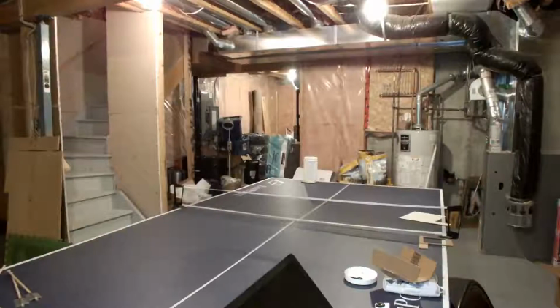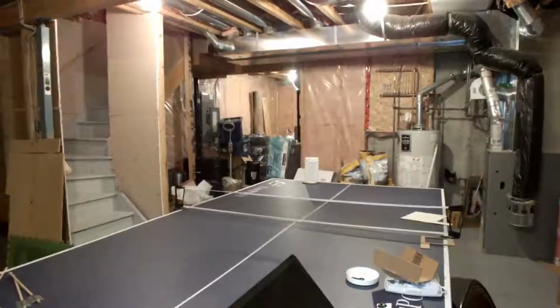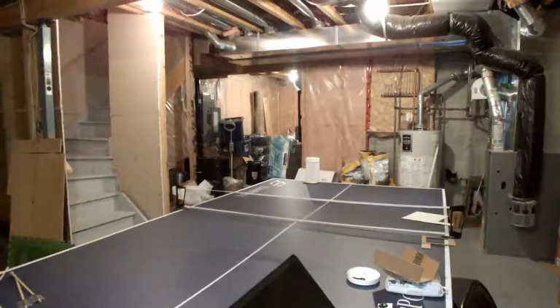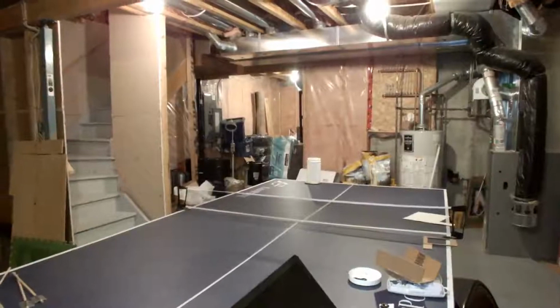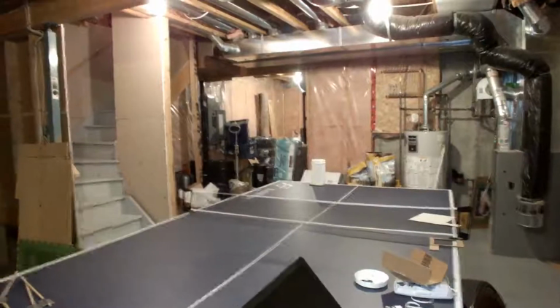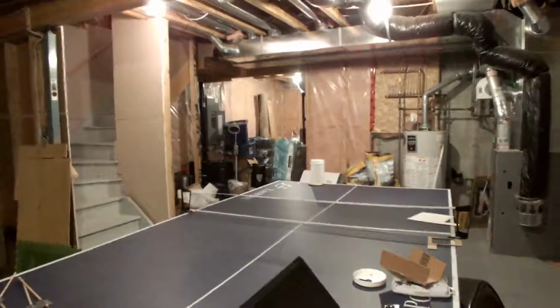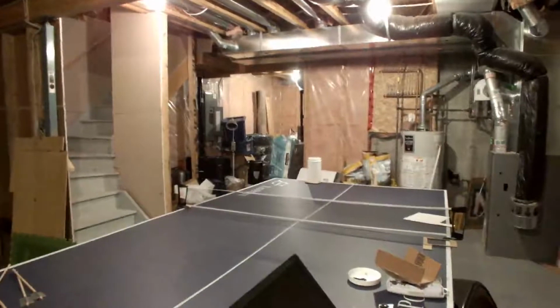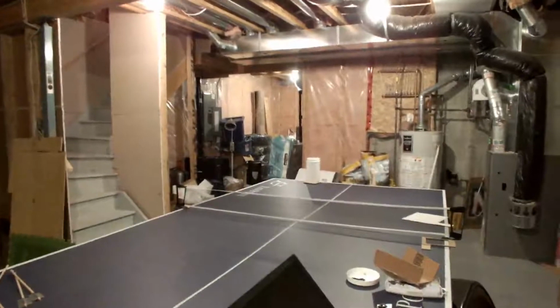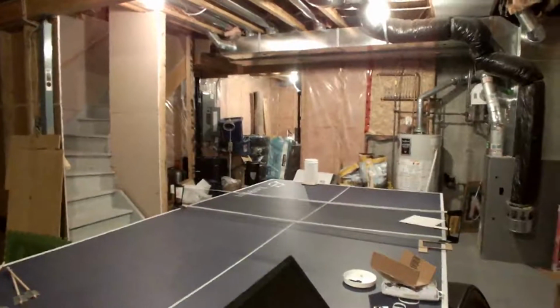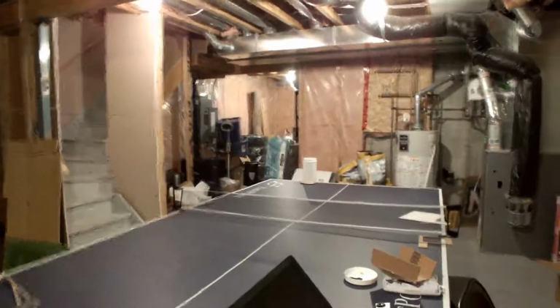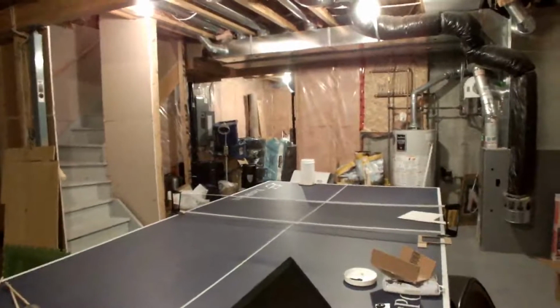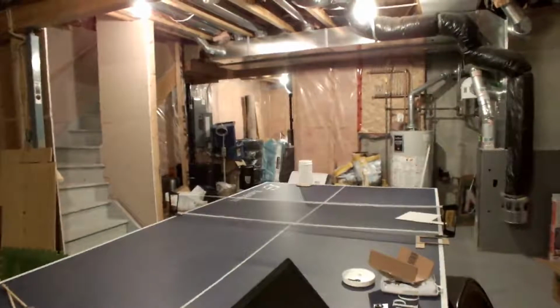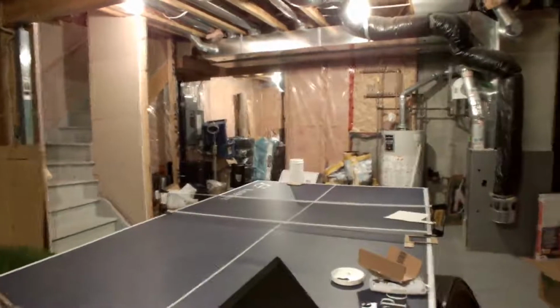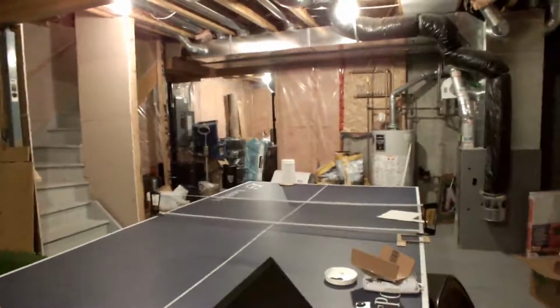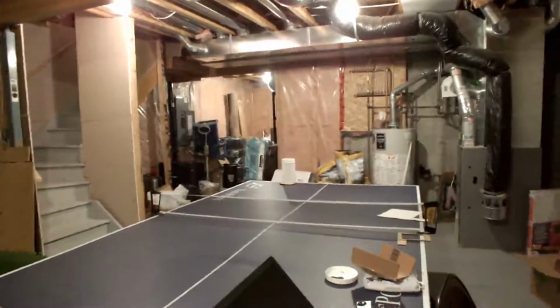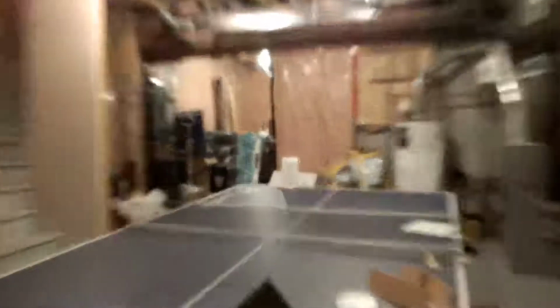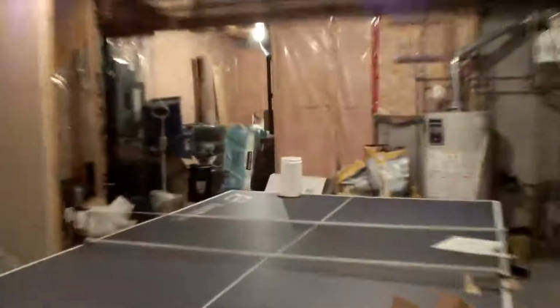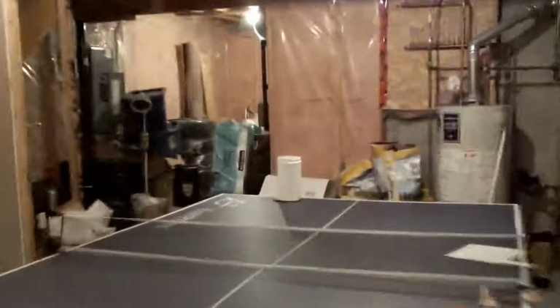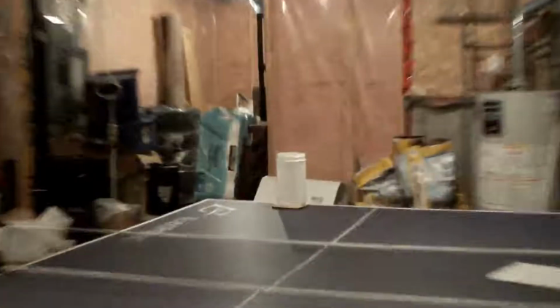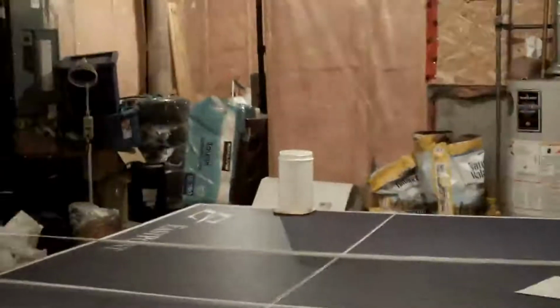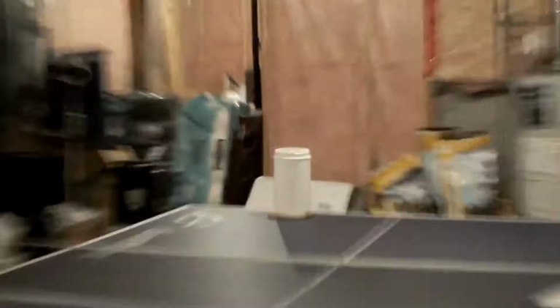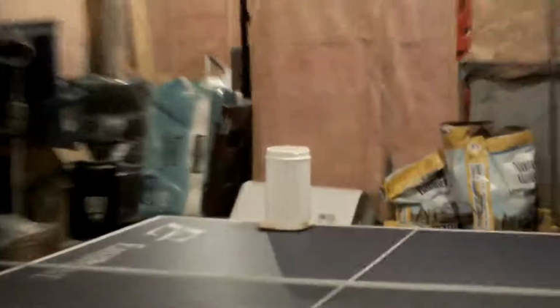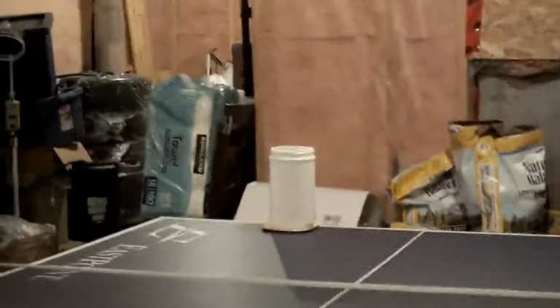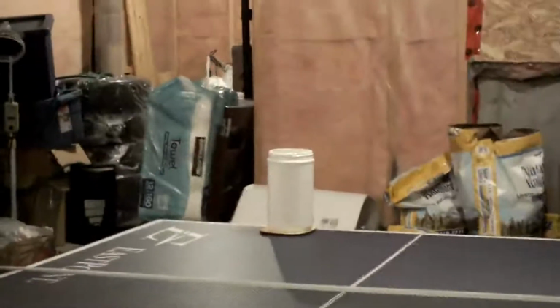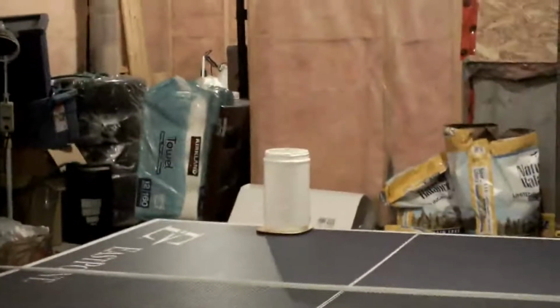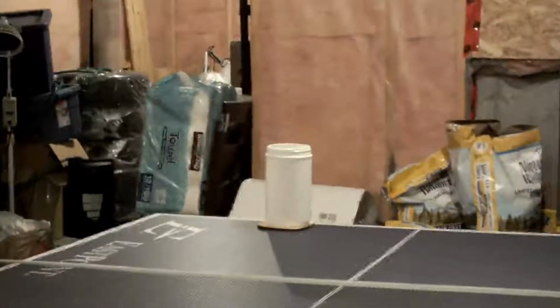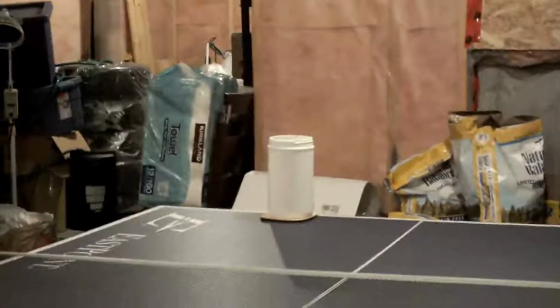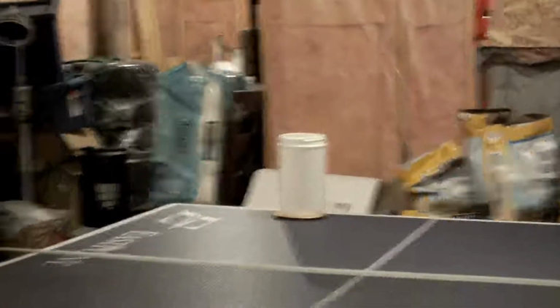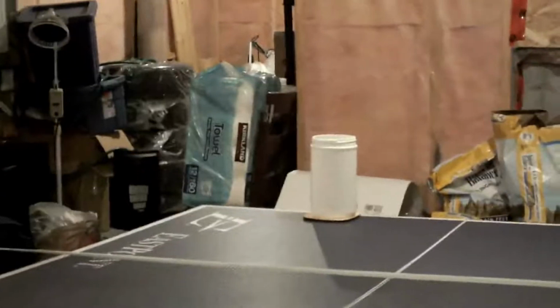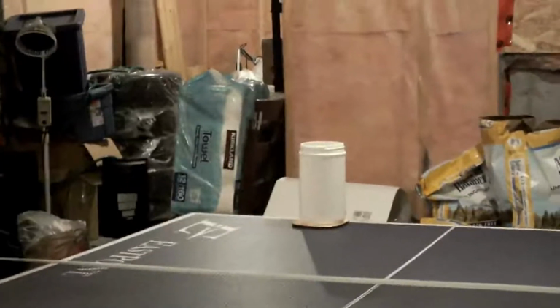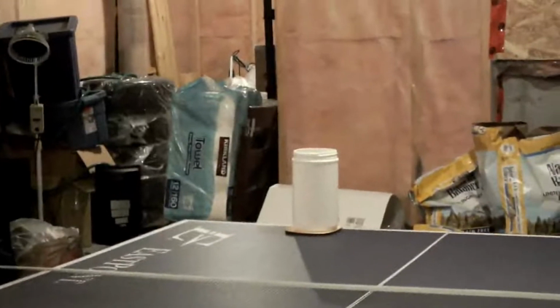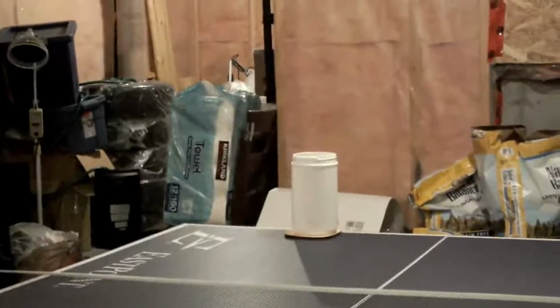As you can see from right here, this is how messed up my basement is. And that right over there is what we're going to be shooting.